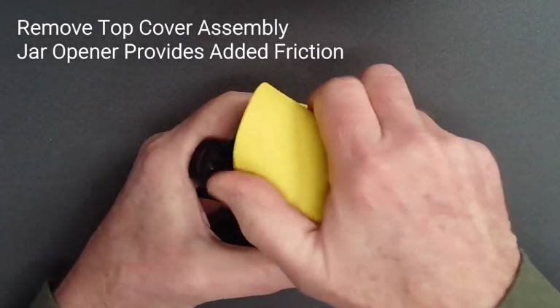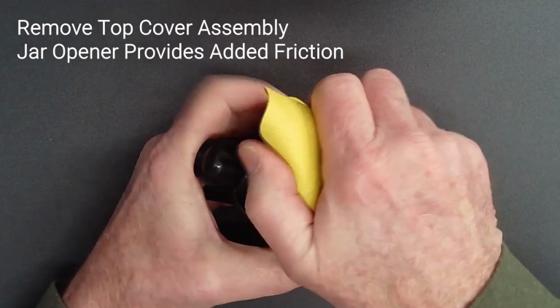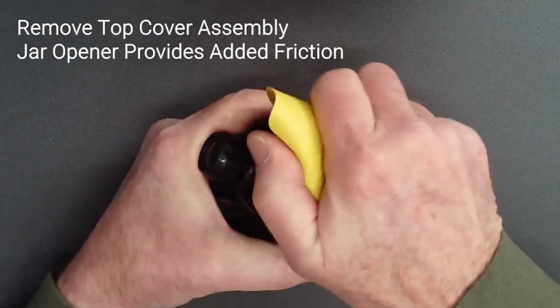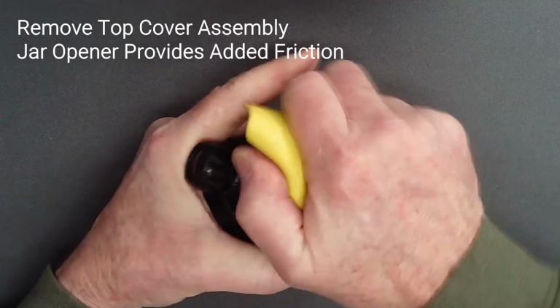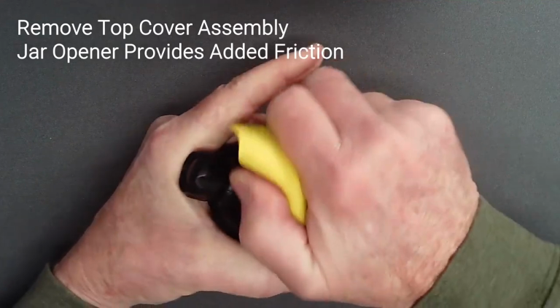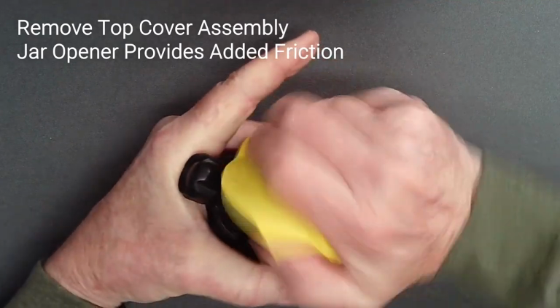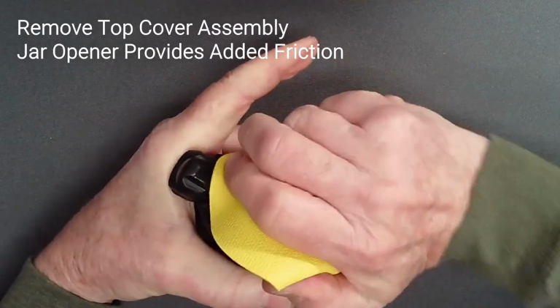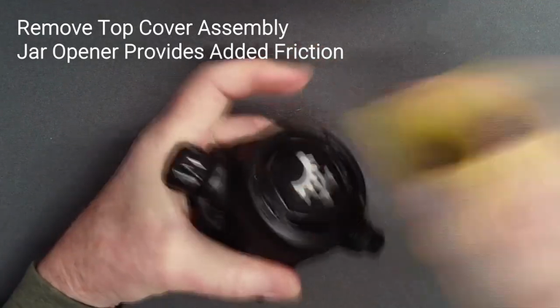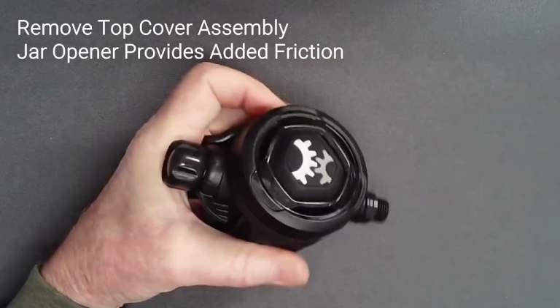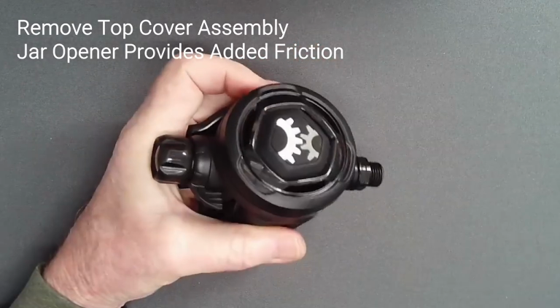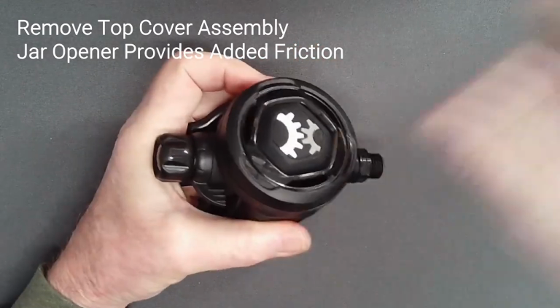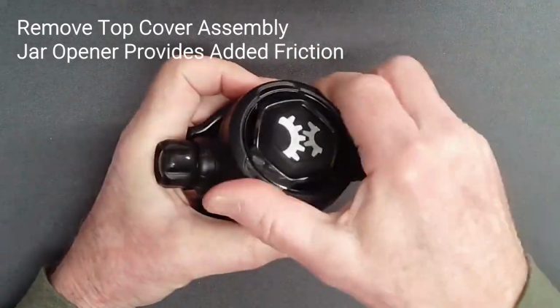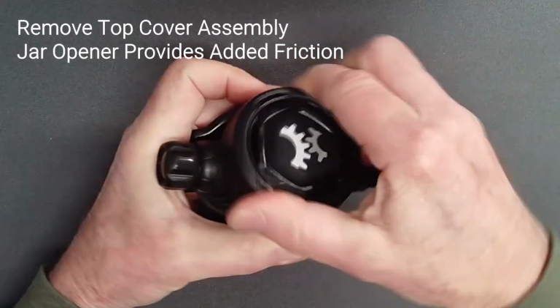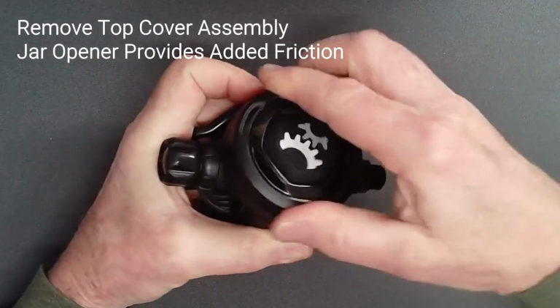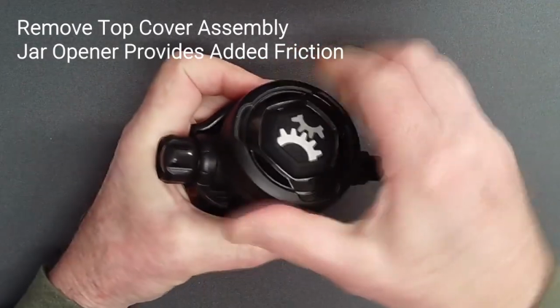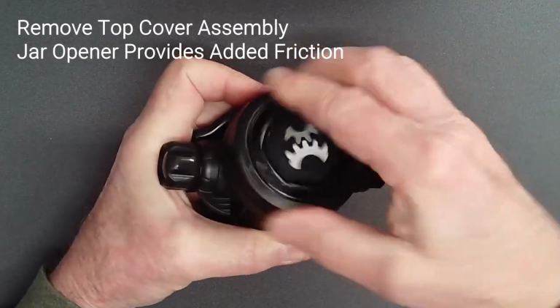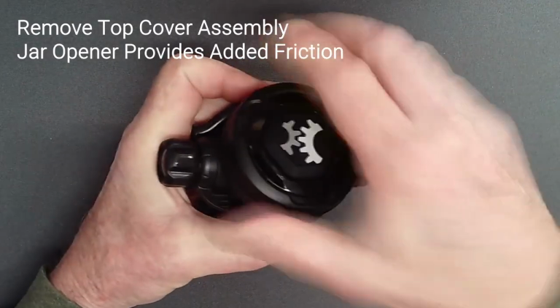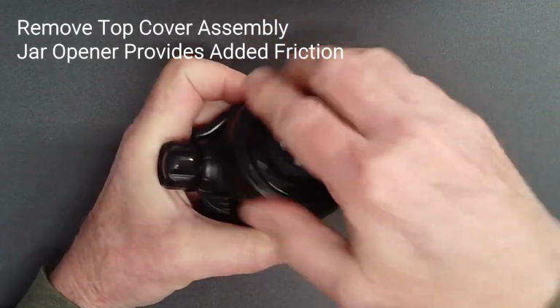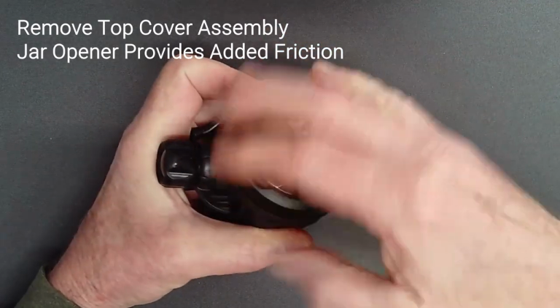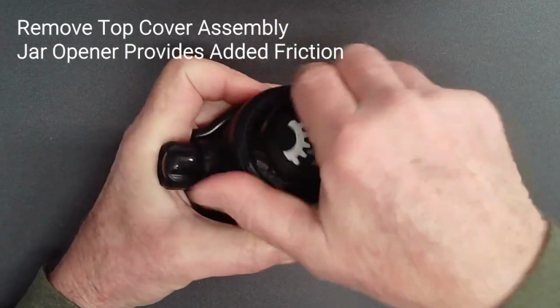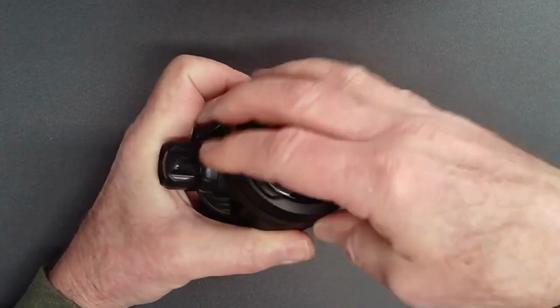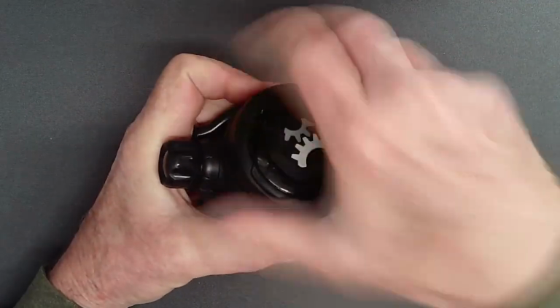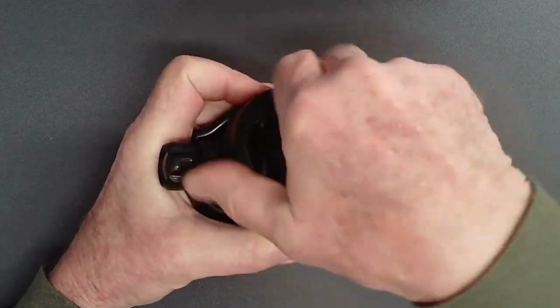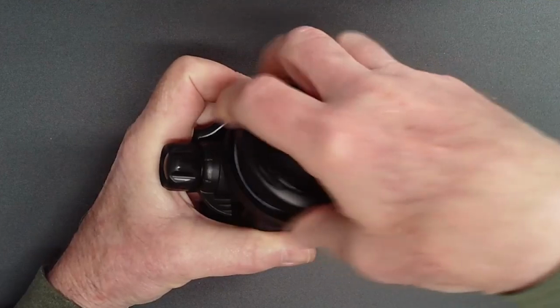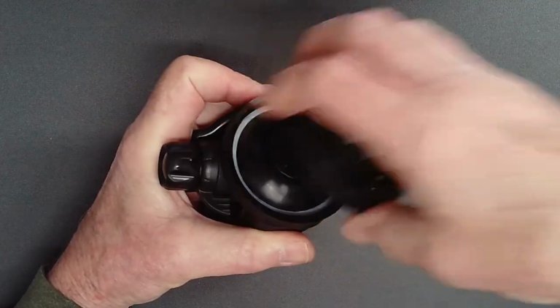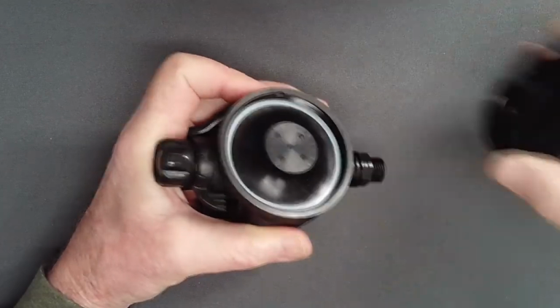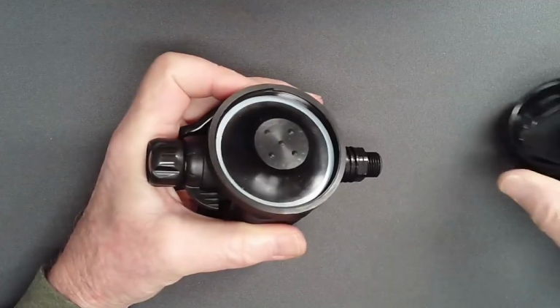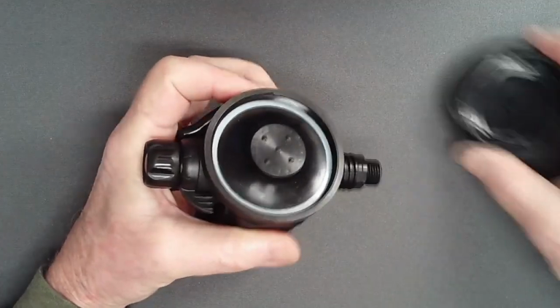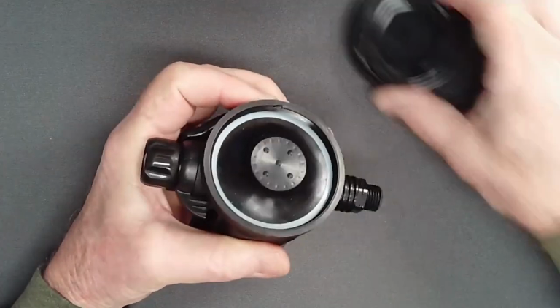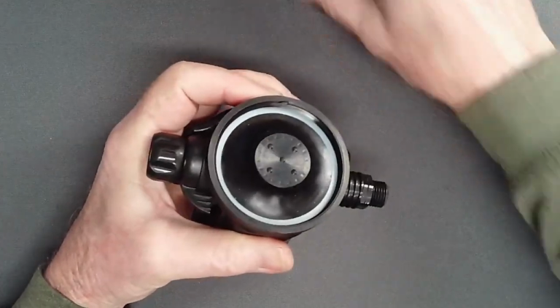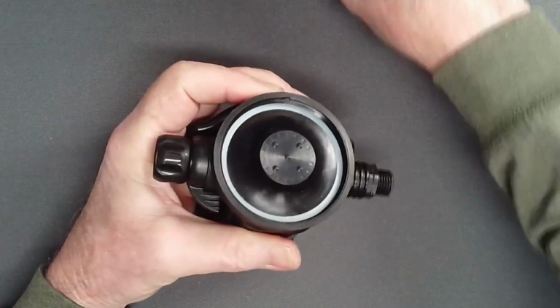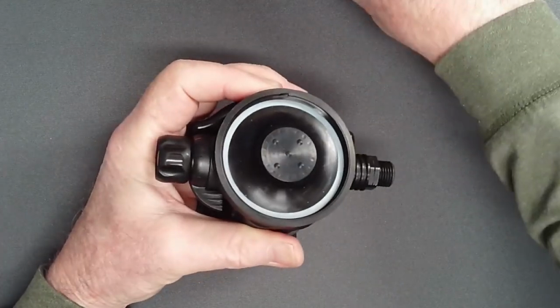Unscrew the top cover assembly from the case with the assistance of a jar lid remover to provide additional friction on the smooth cover.